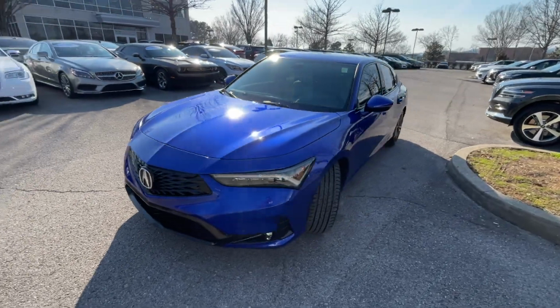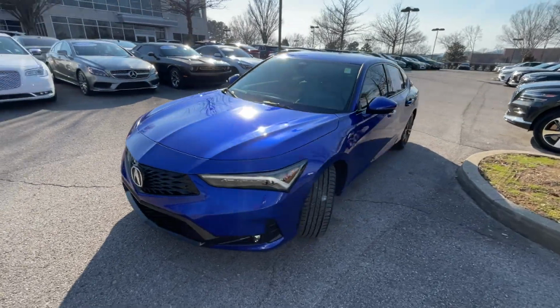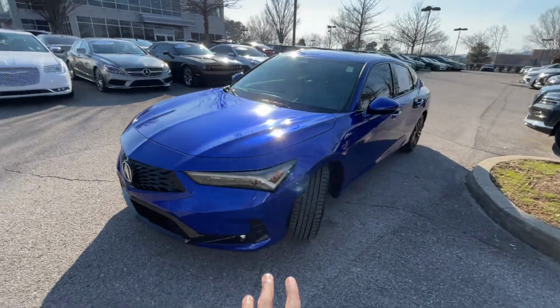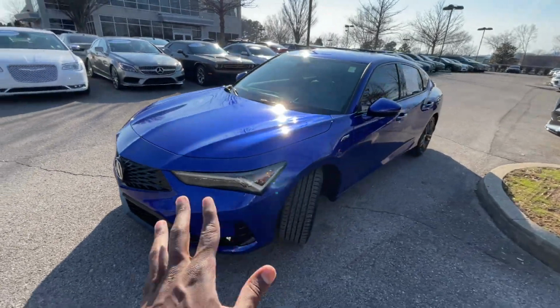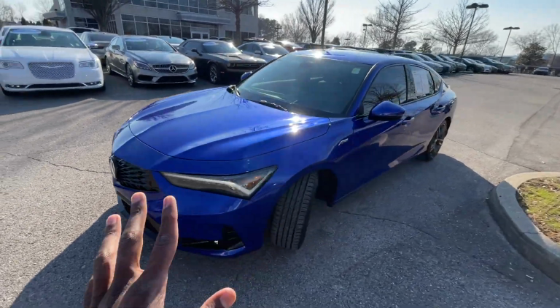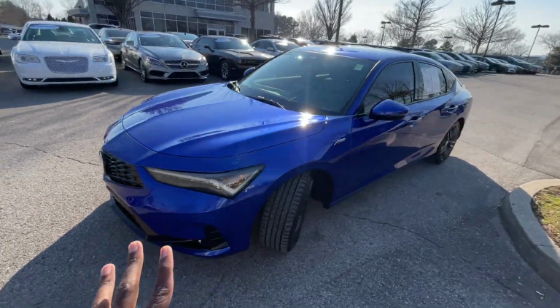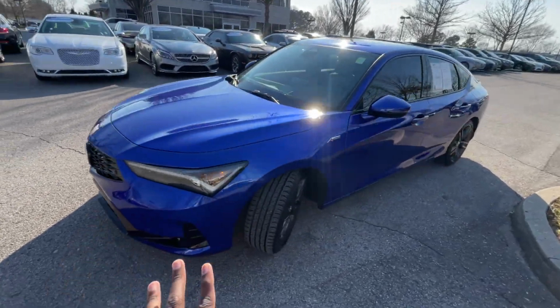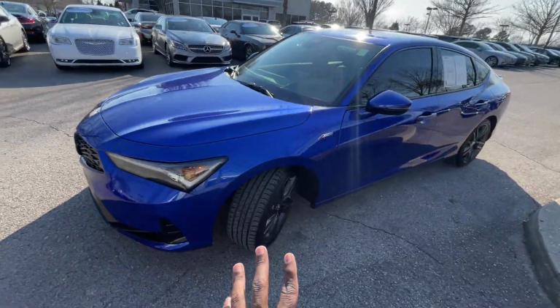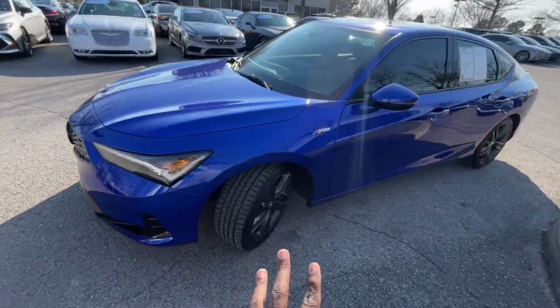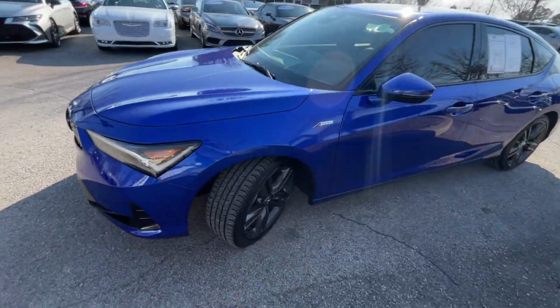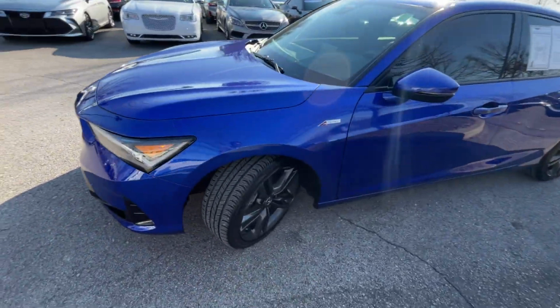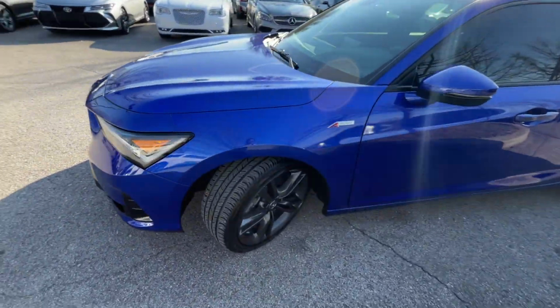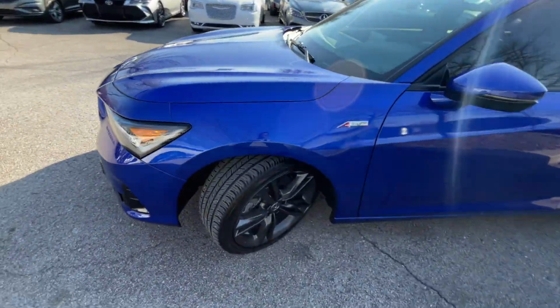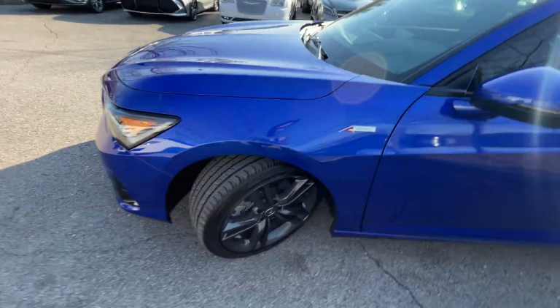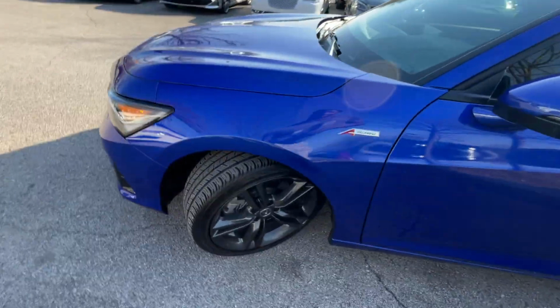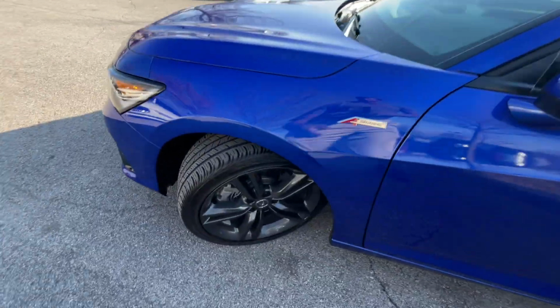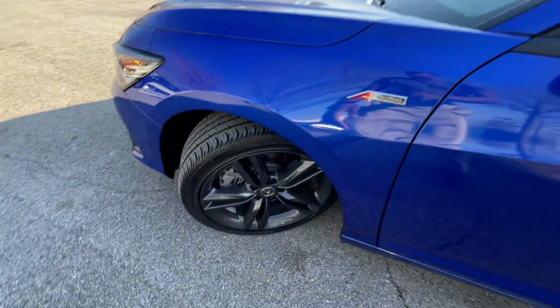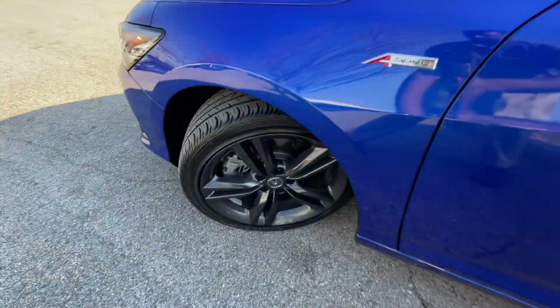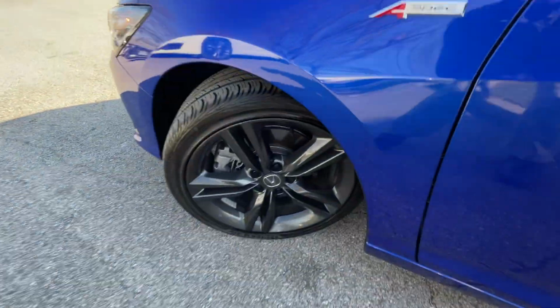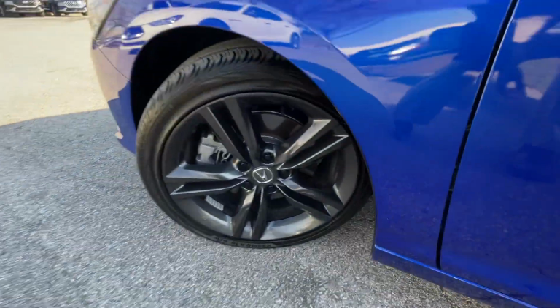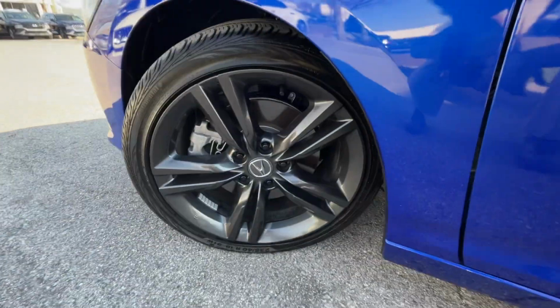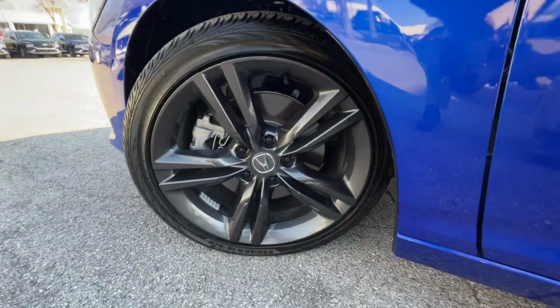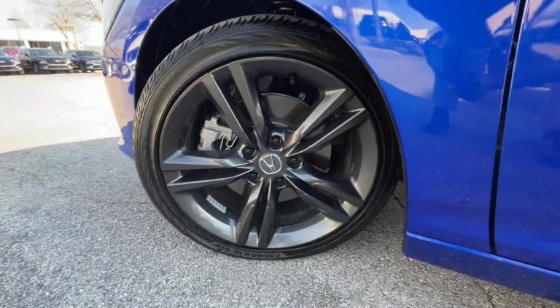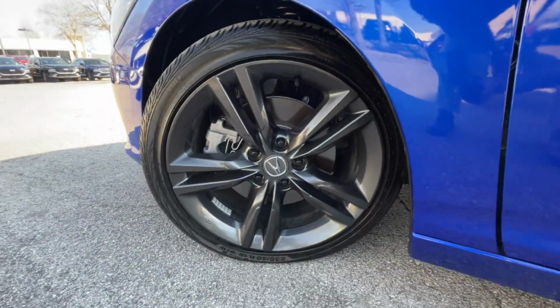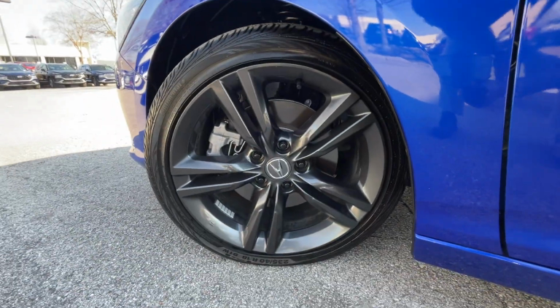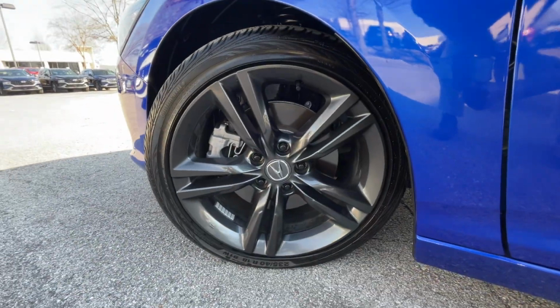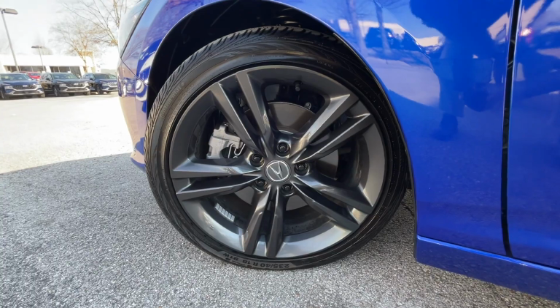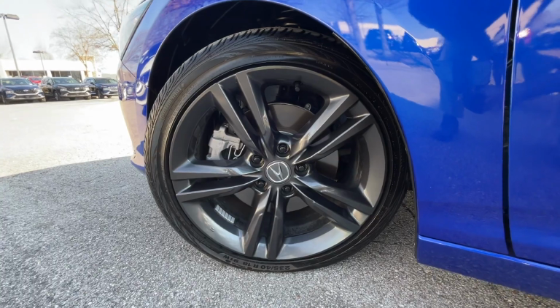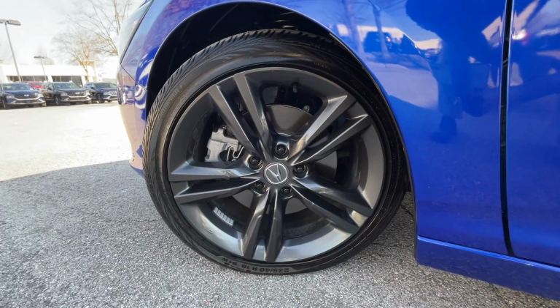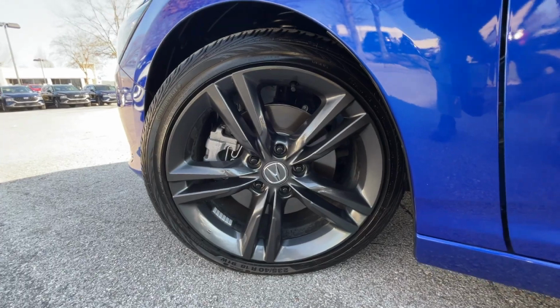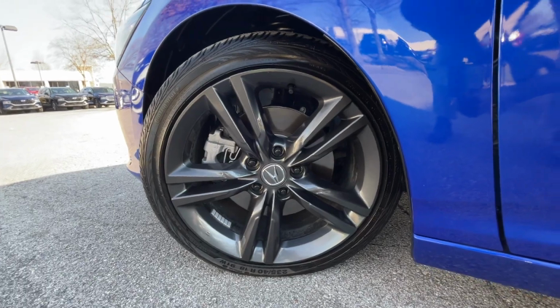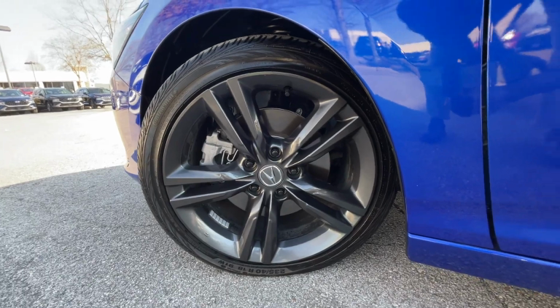I just love this blue color, and we have 18-inch alloy wheels here.